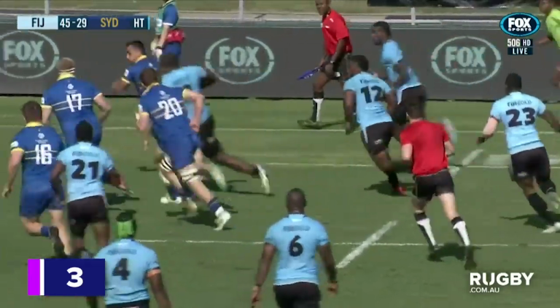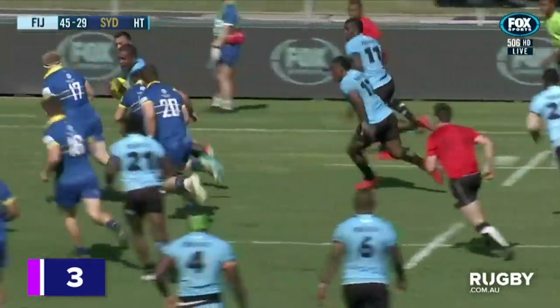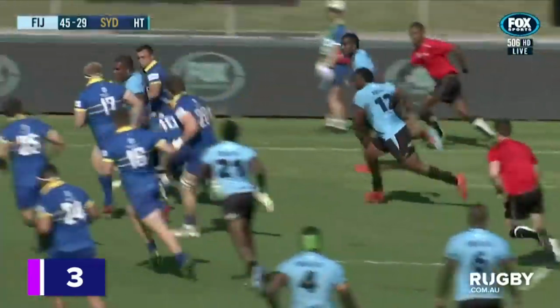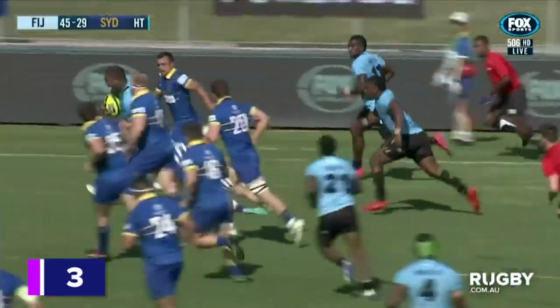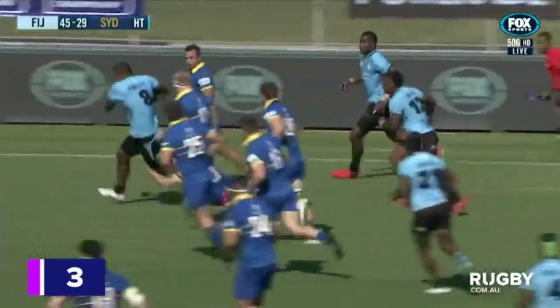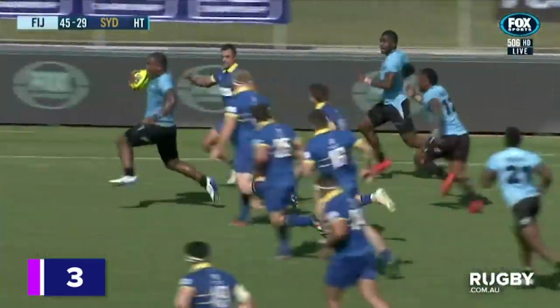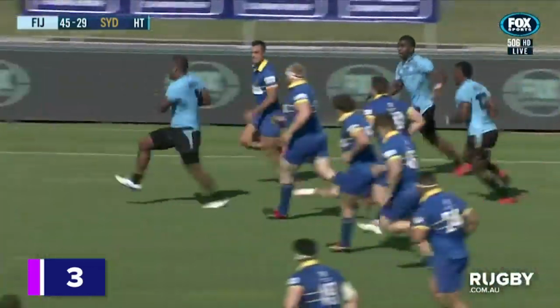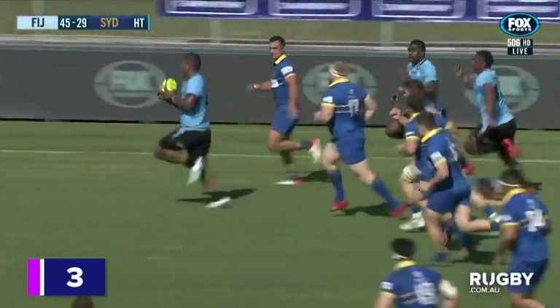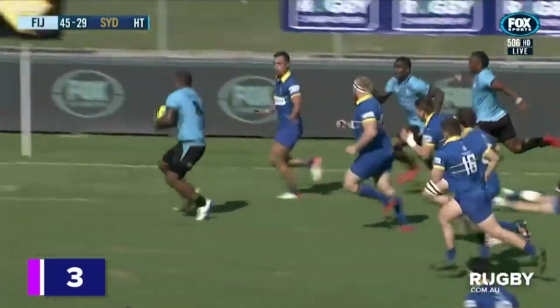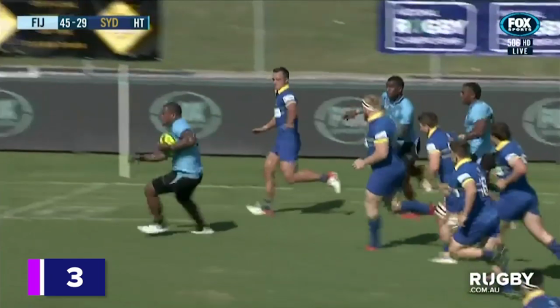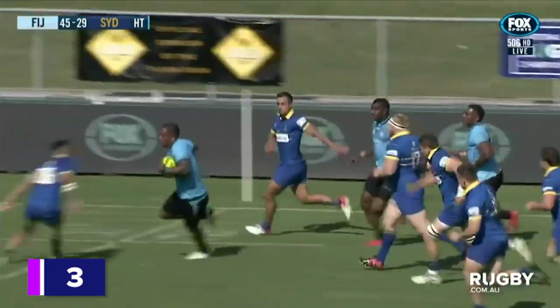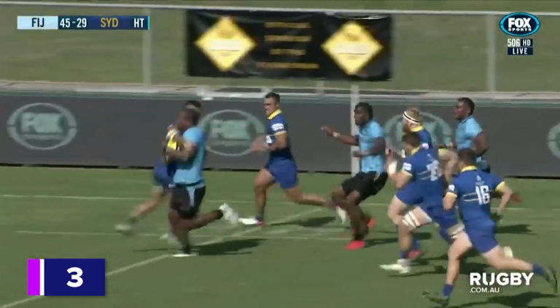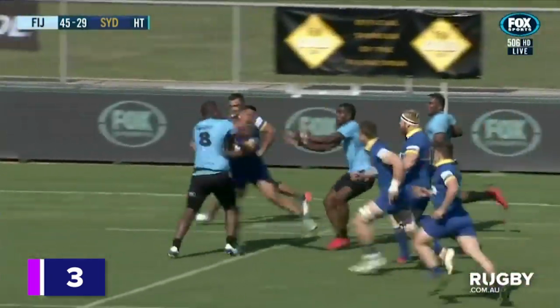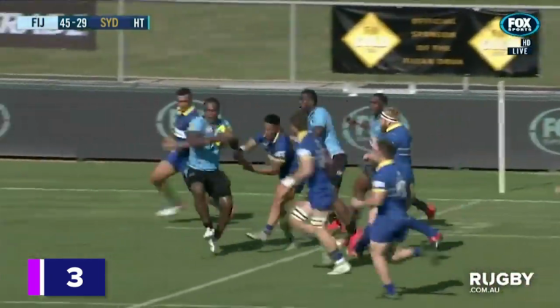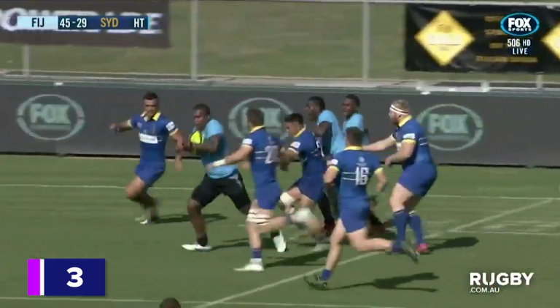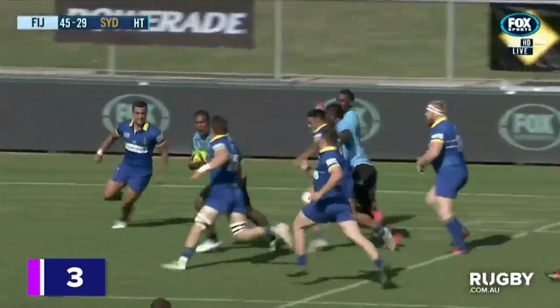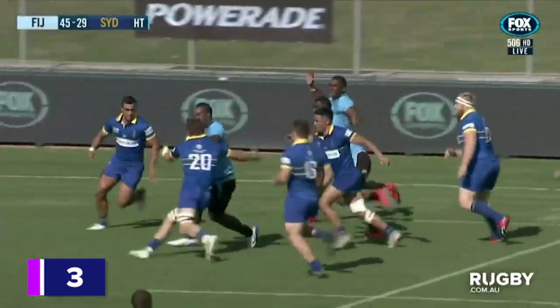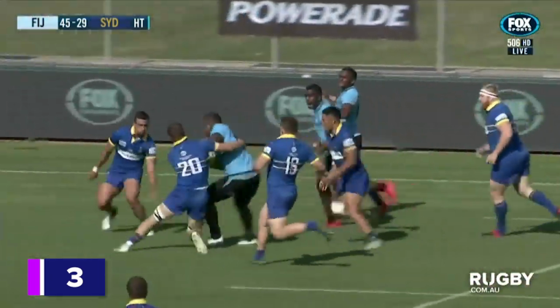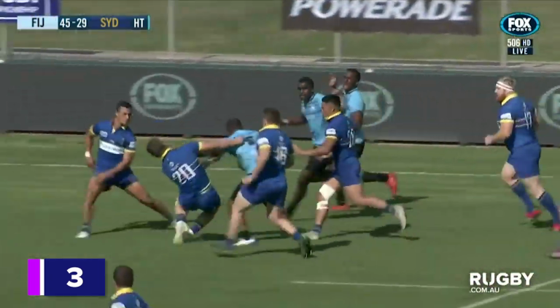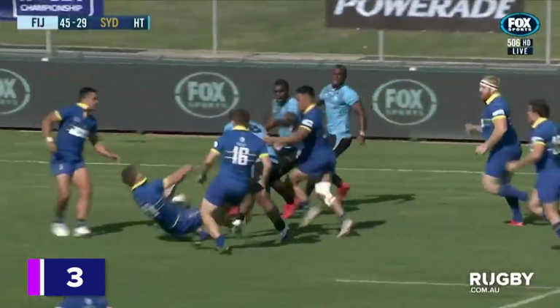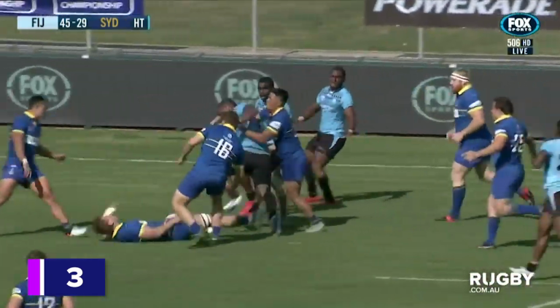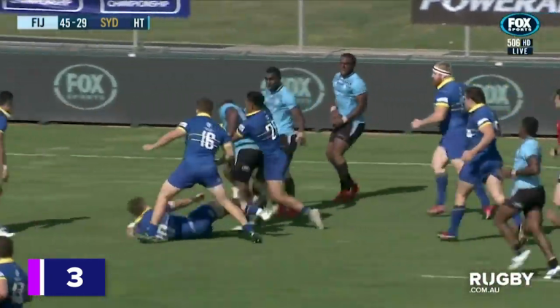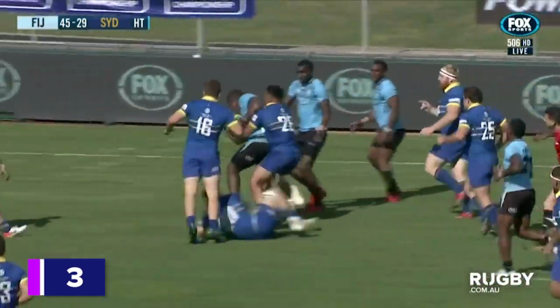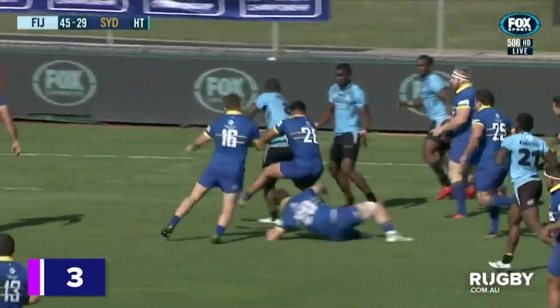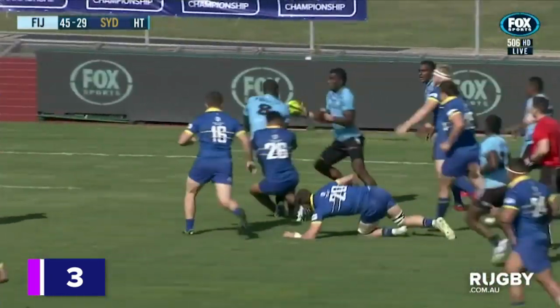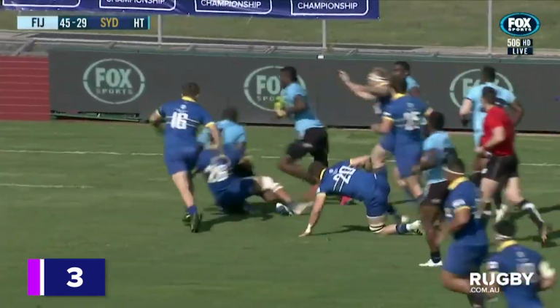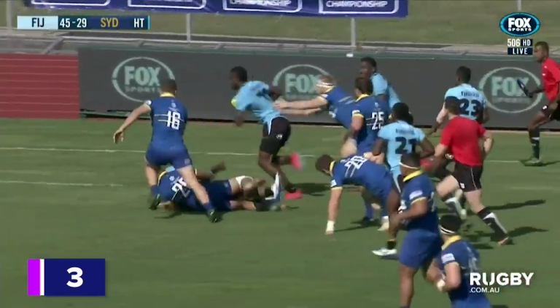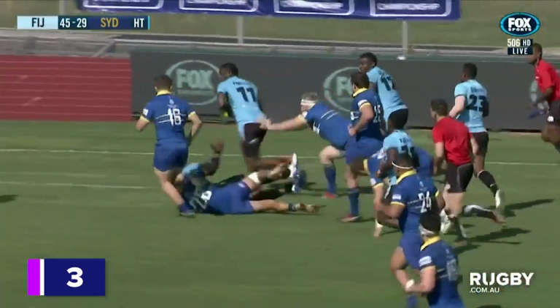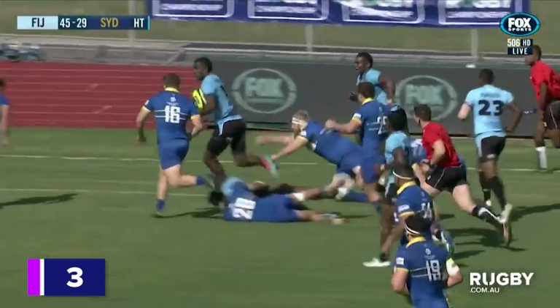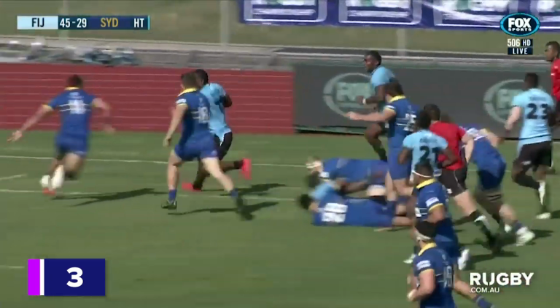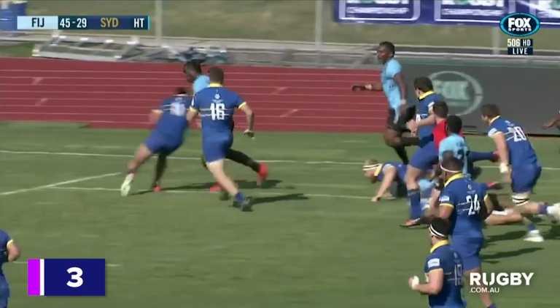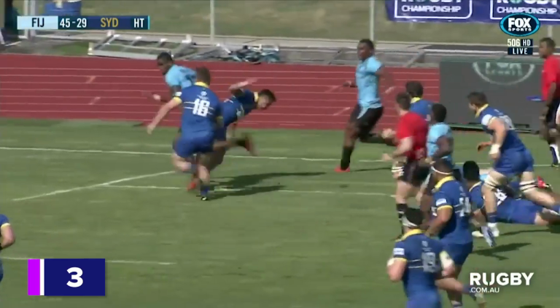Brushes away from one, still going Johnny Dier — oh, he's a handful! Dier, he's inside the 22, he's still going, the big number eight, gets the short ball away.